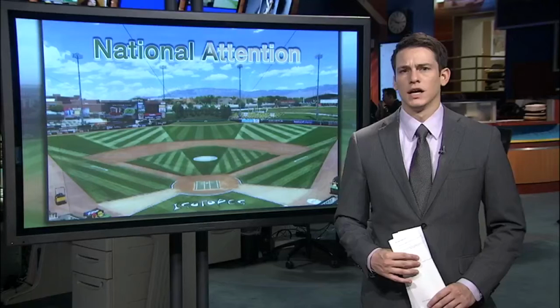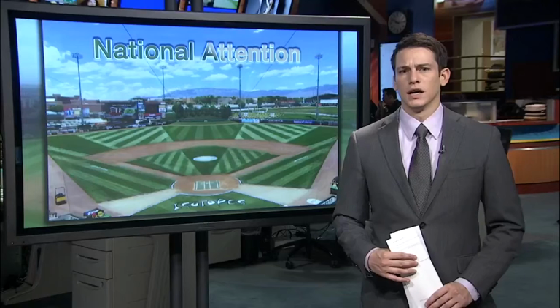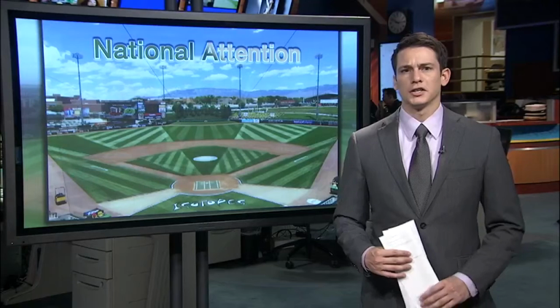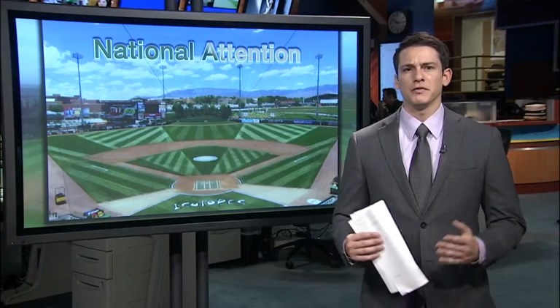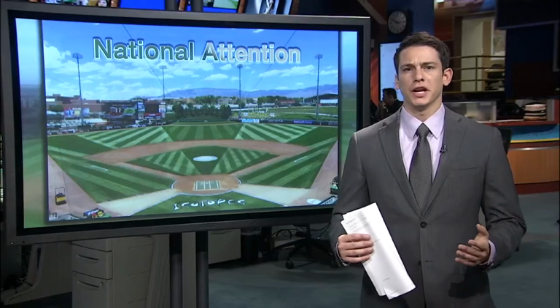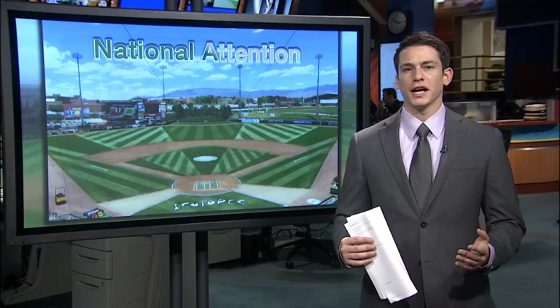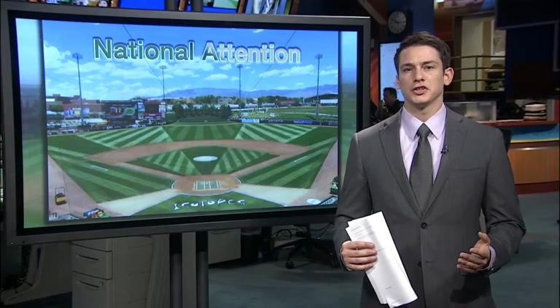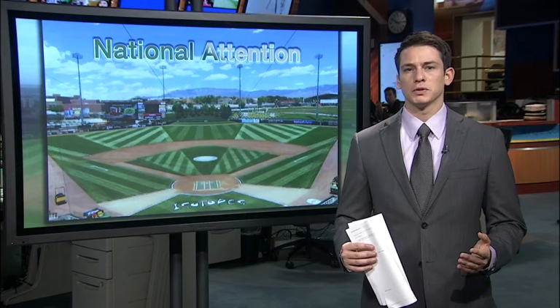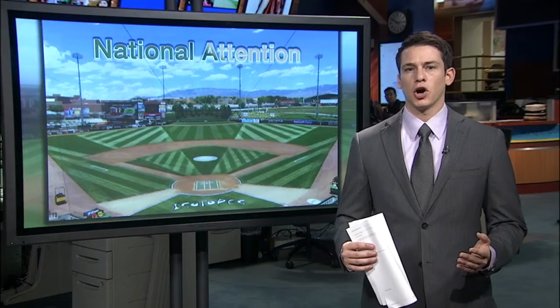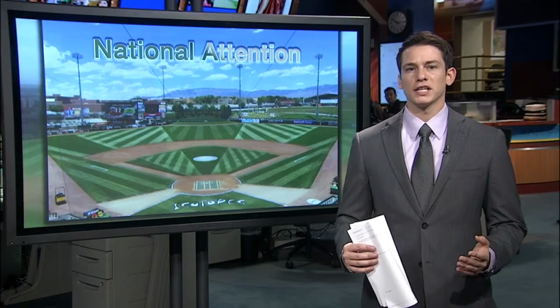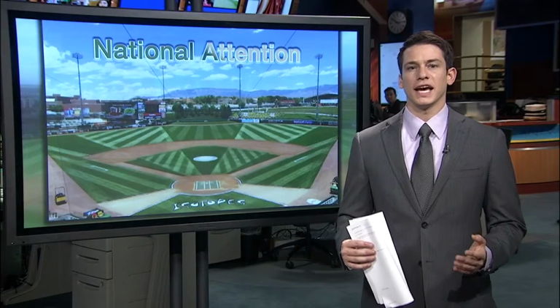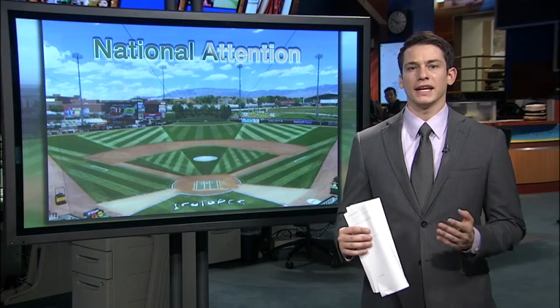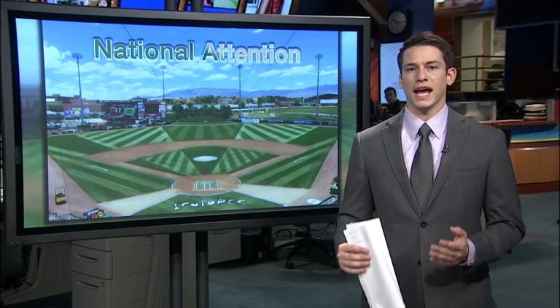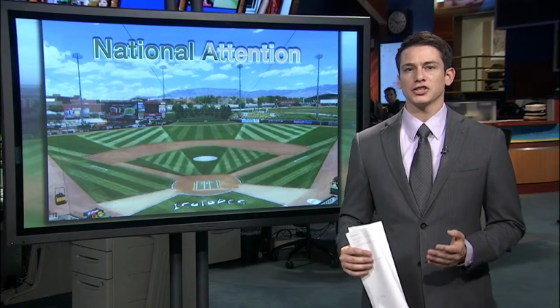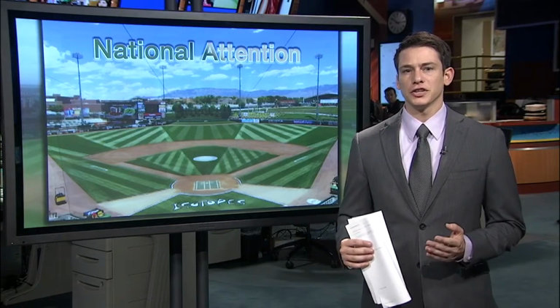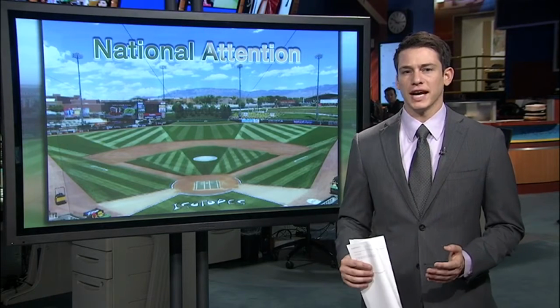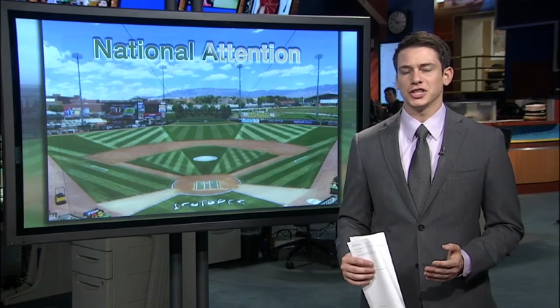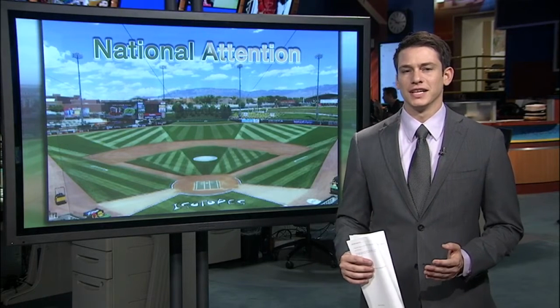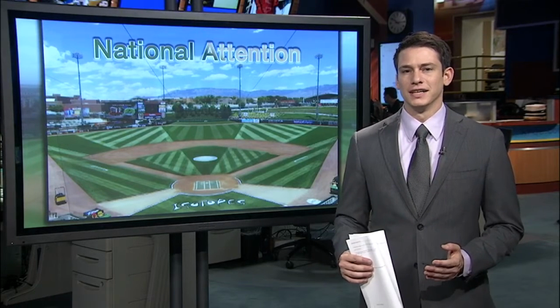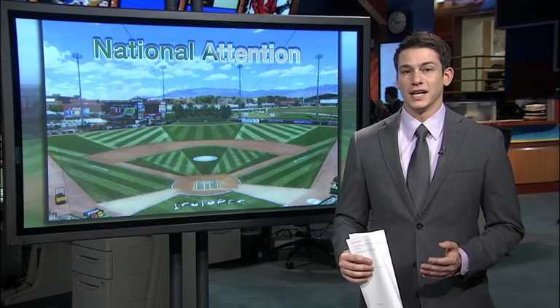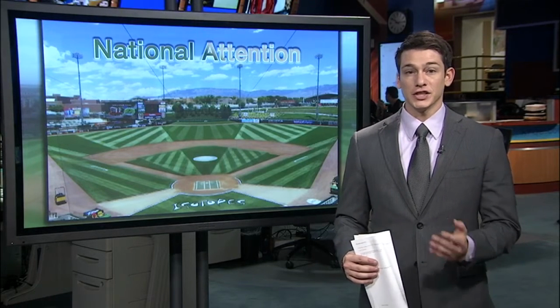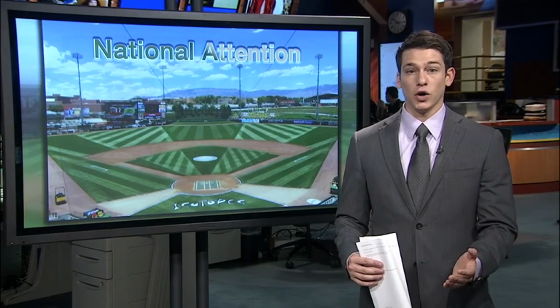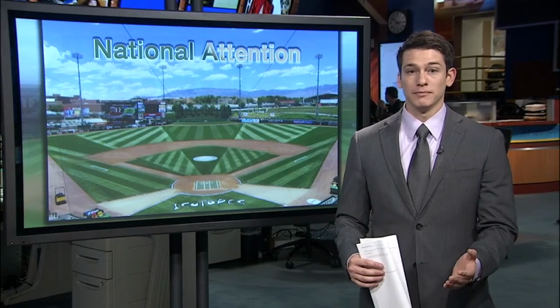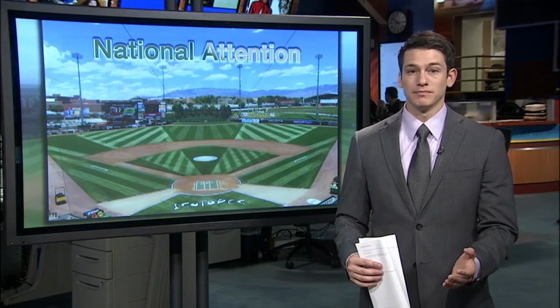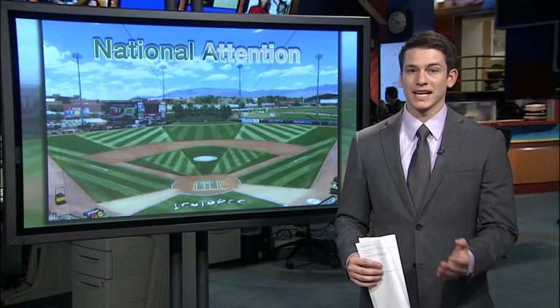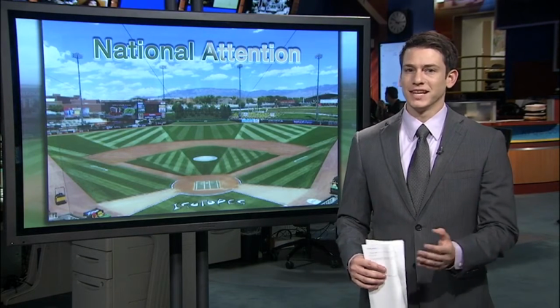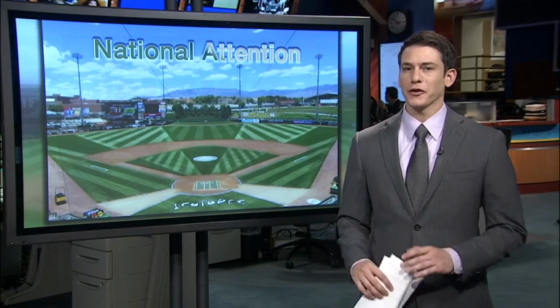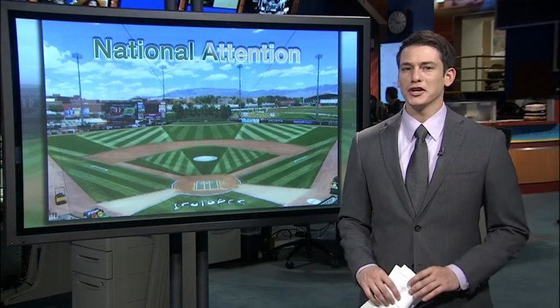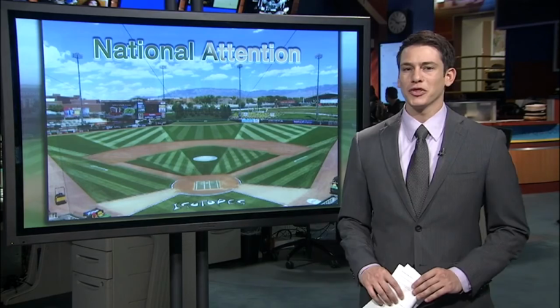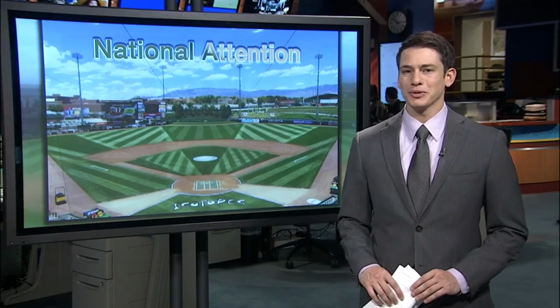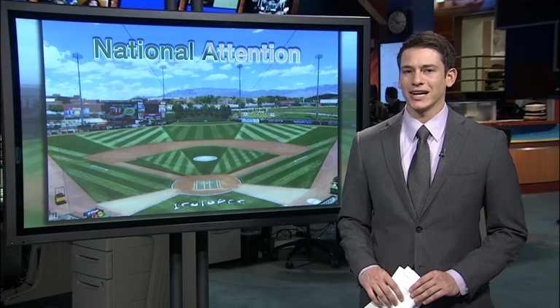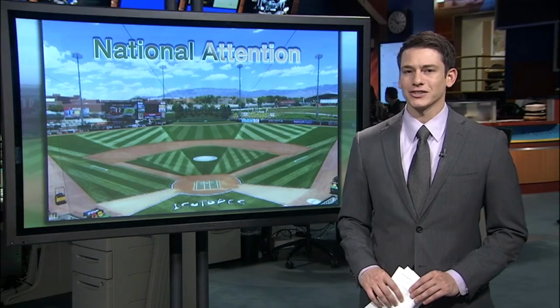An achievement at Isotopes Park is getting national attention, and this one has nothing to do with the players.